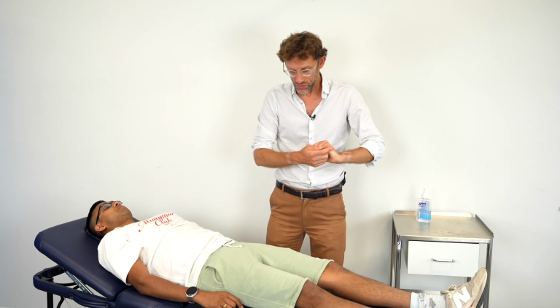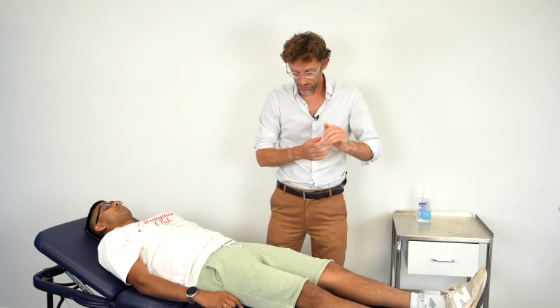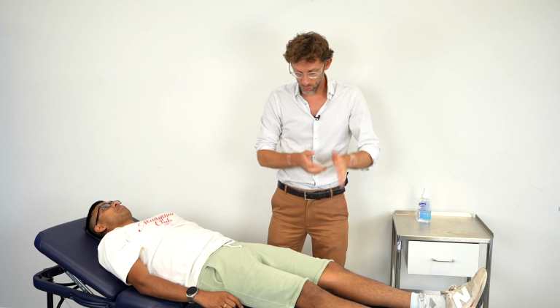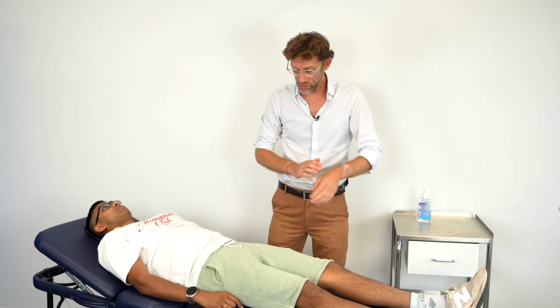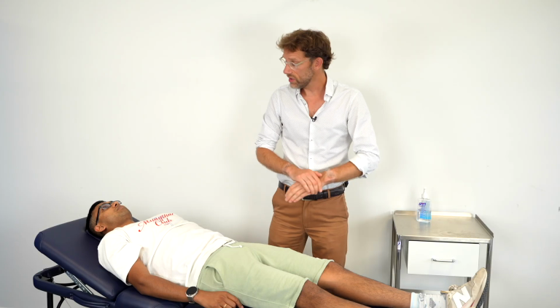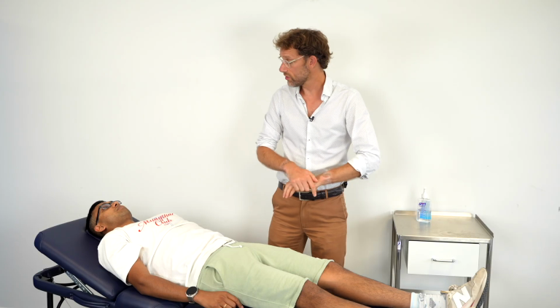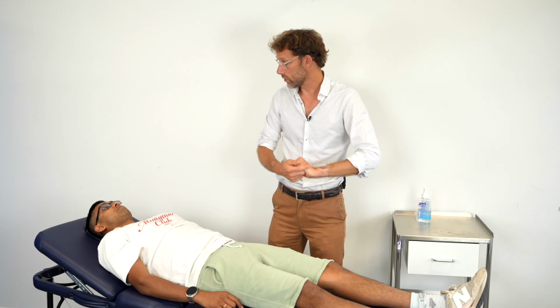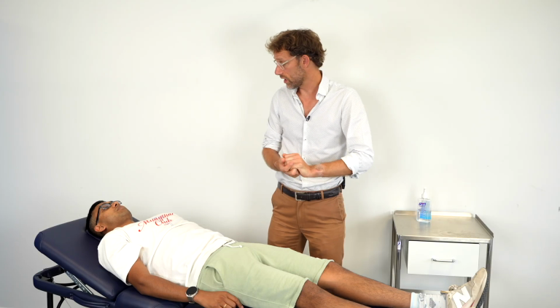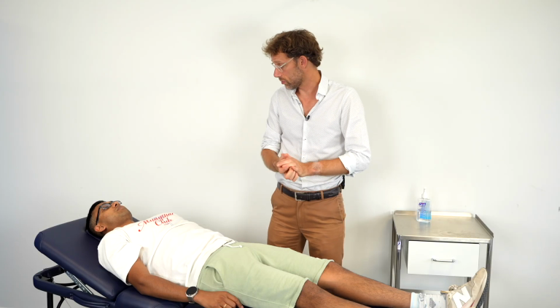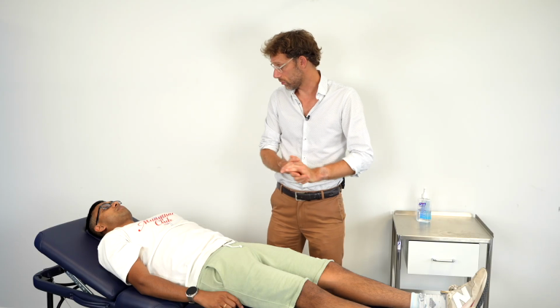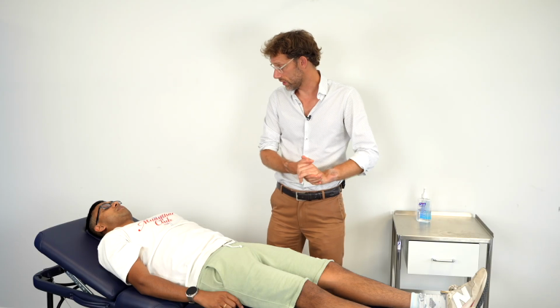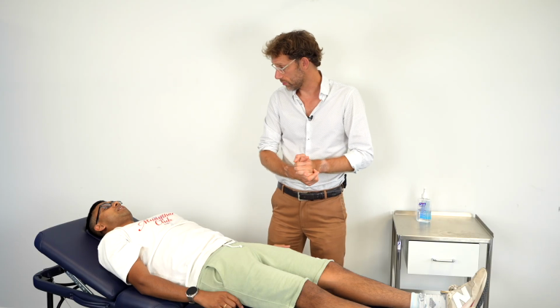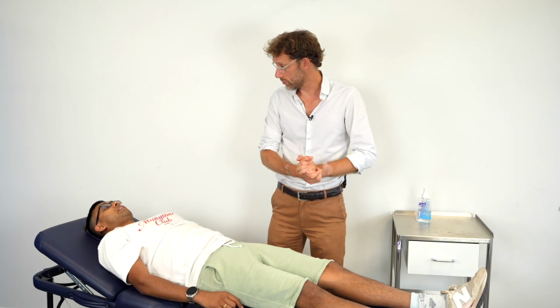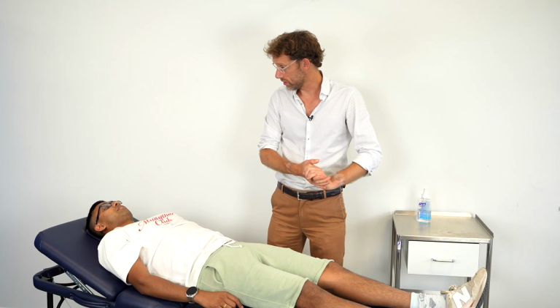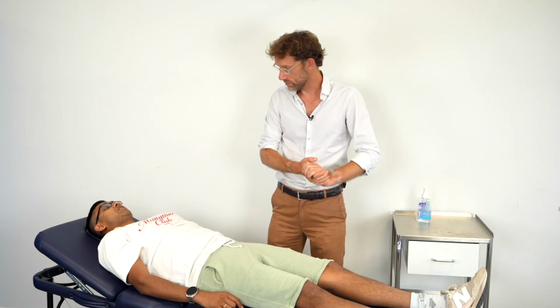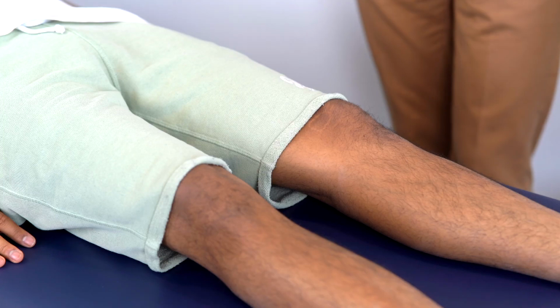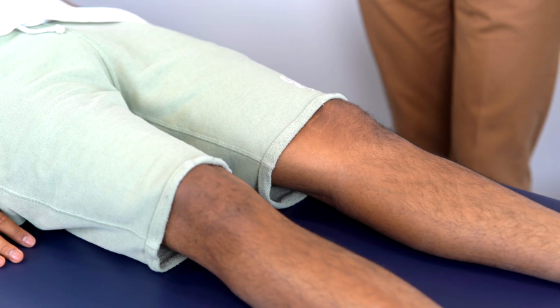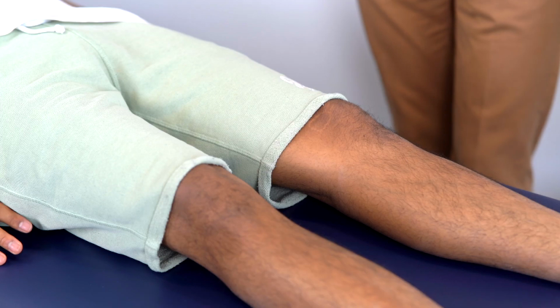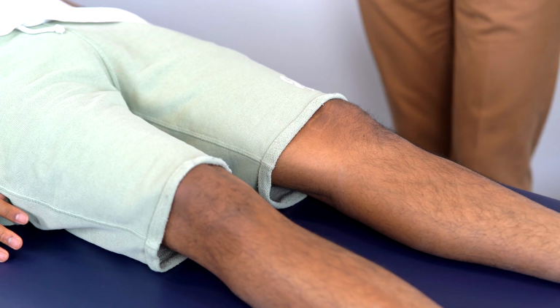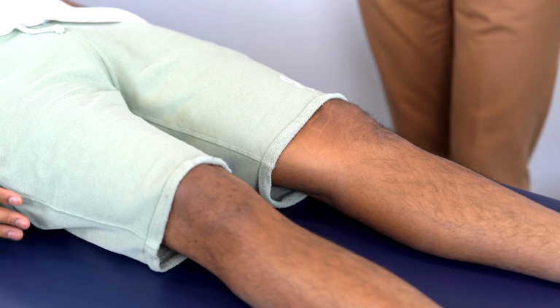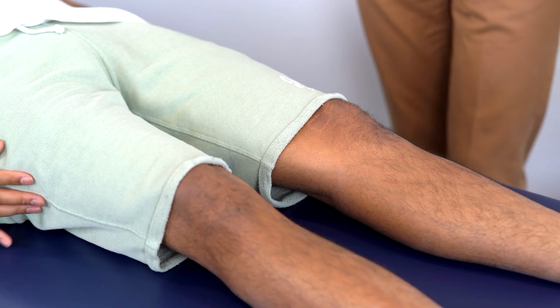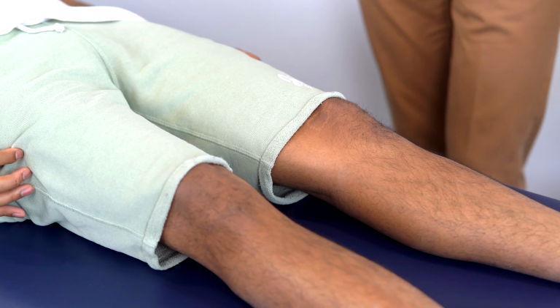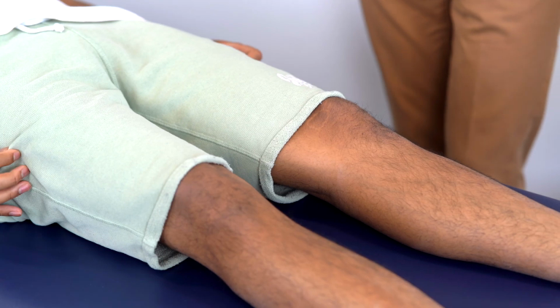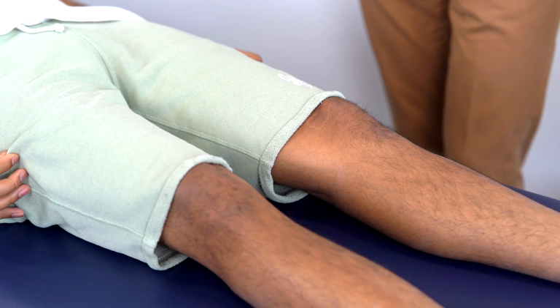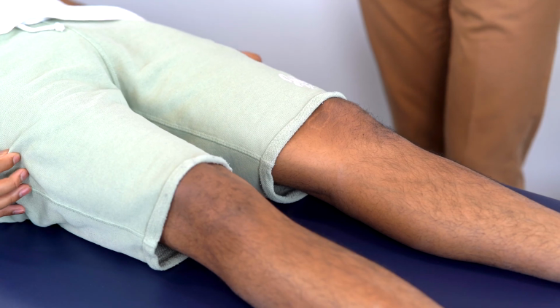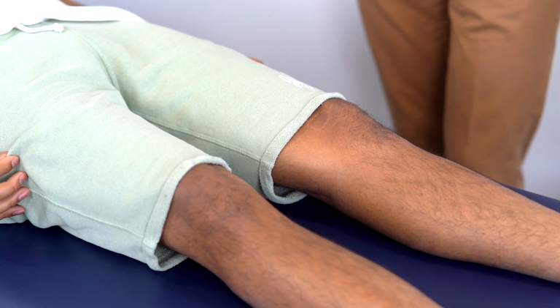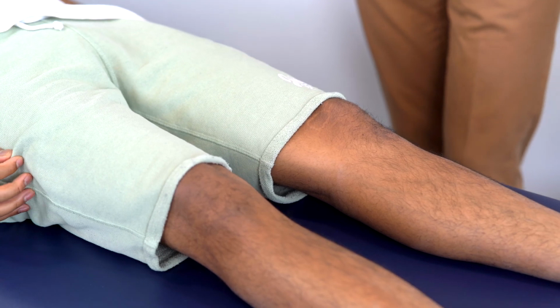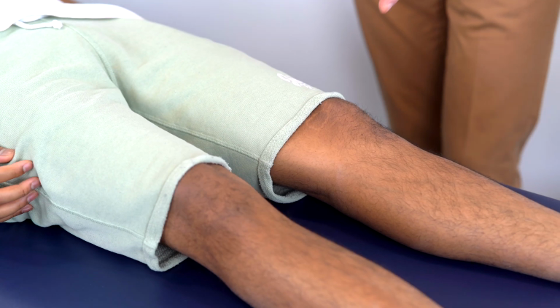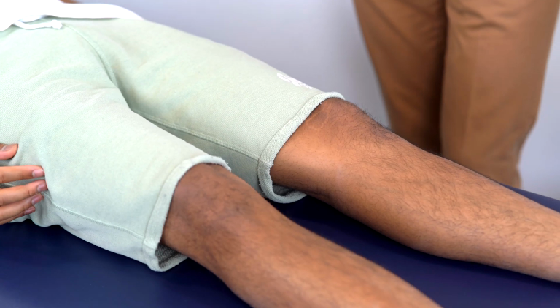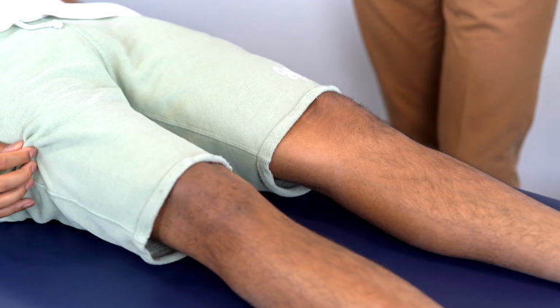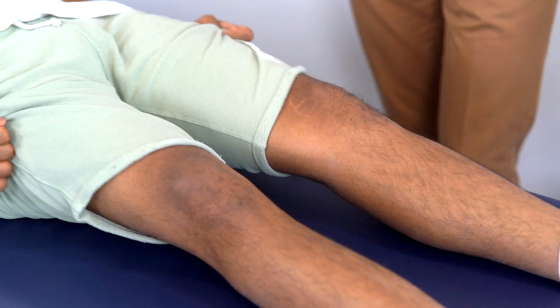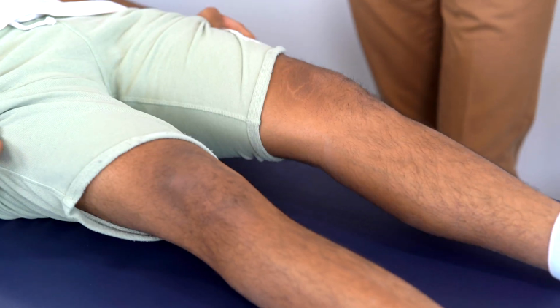So which knee is the one you have a problem with at the moment? We're going to get the patient to expose their knees.